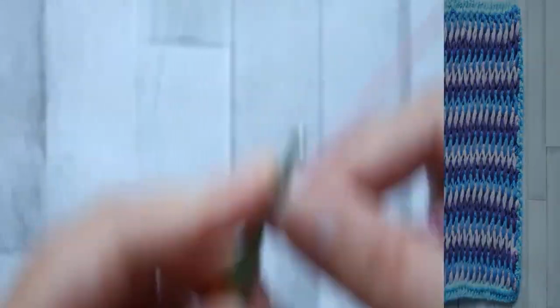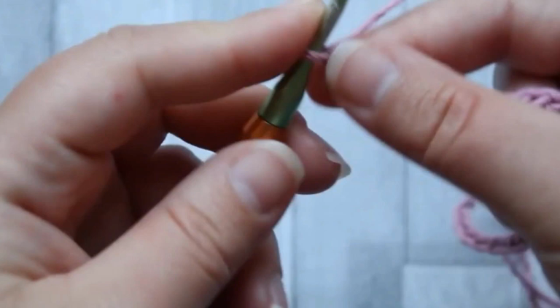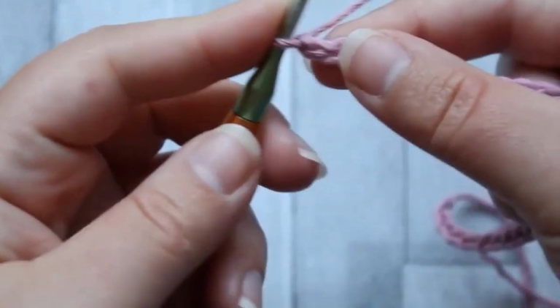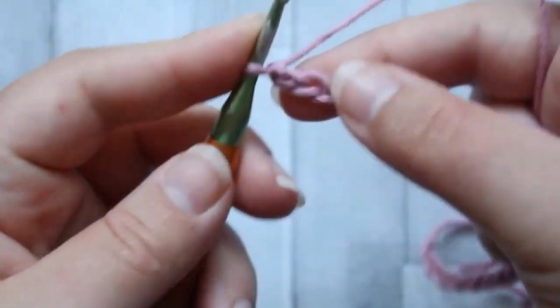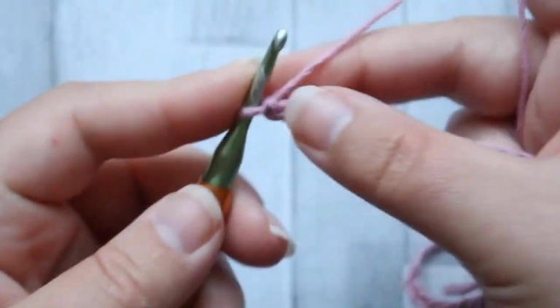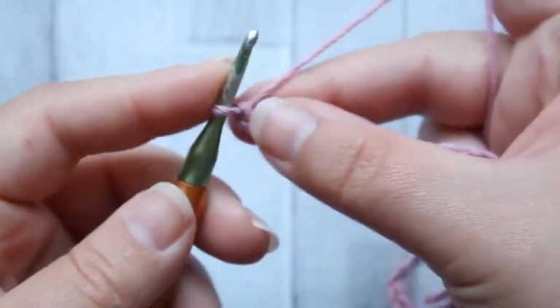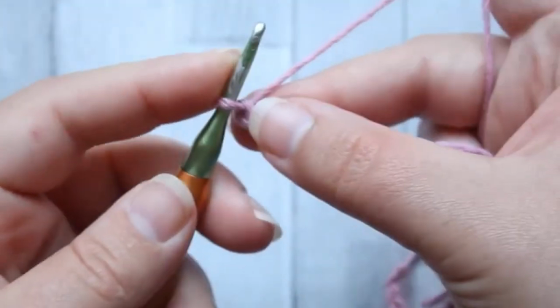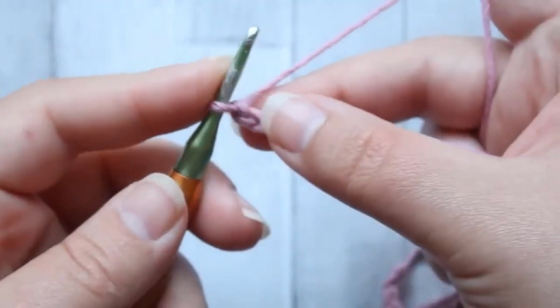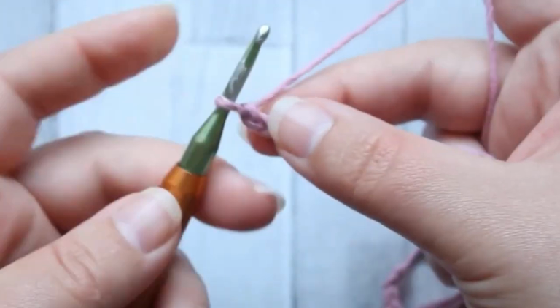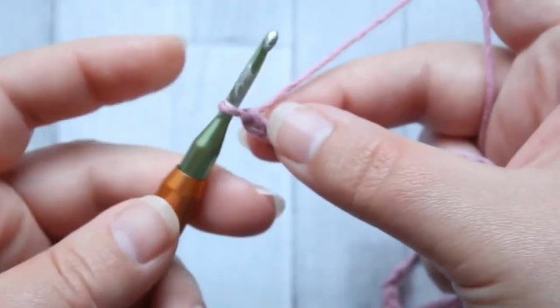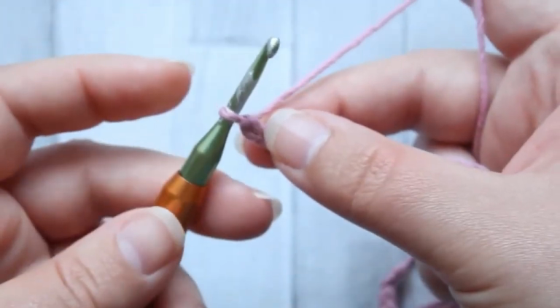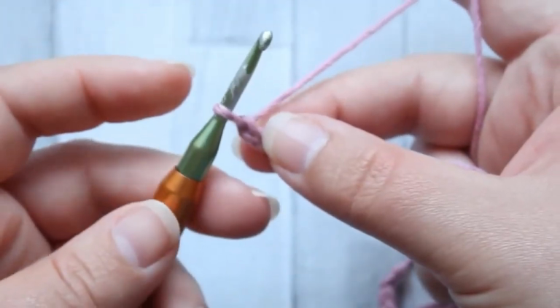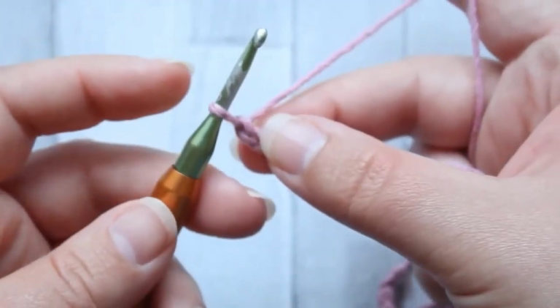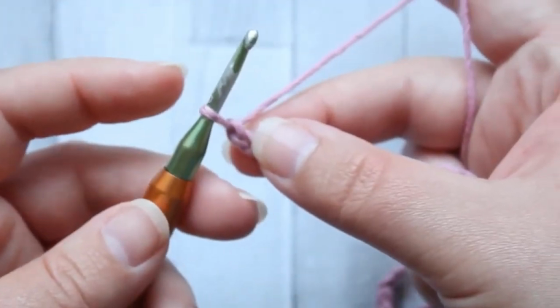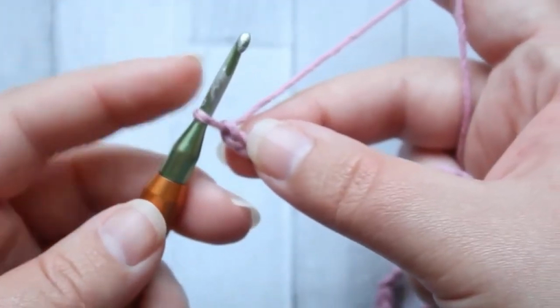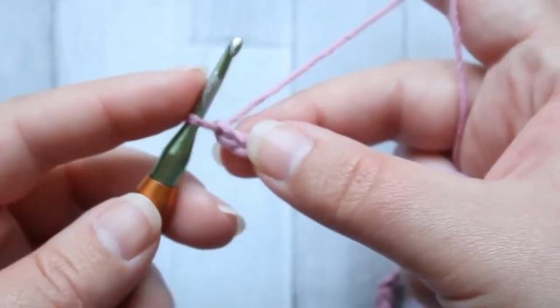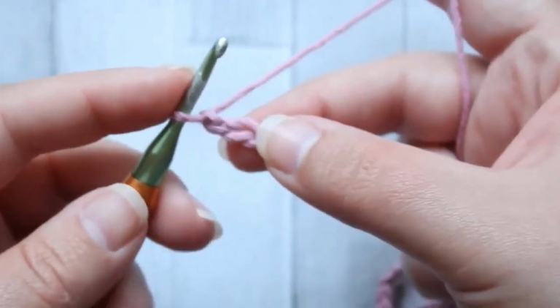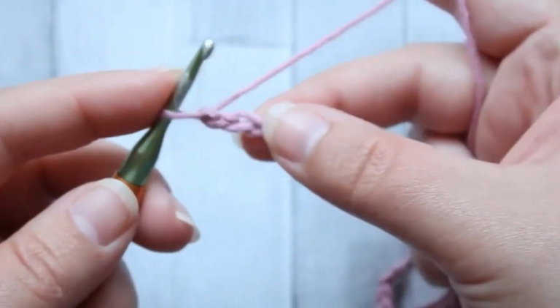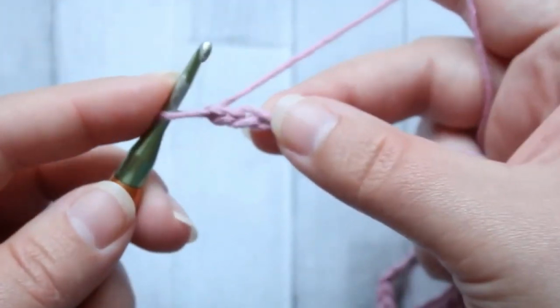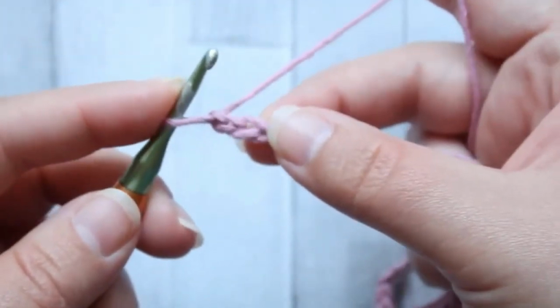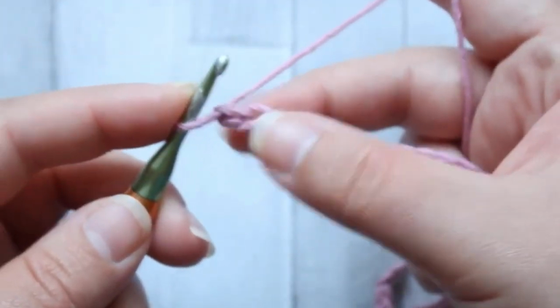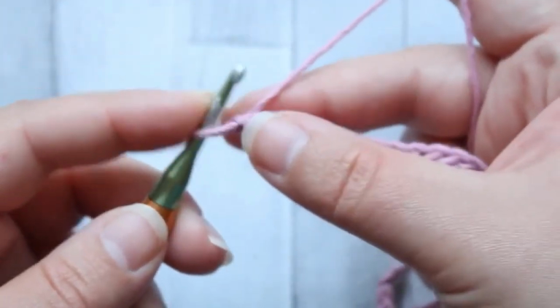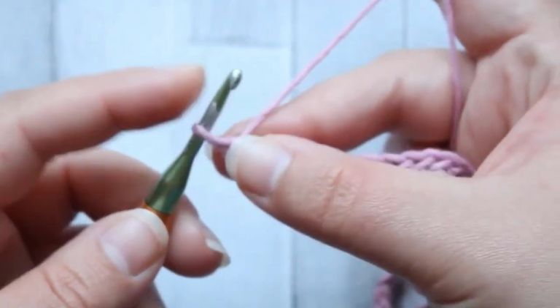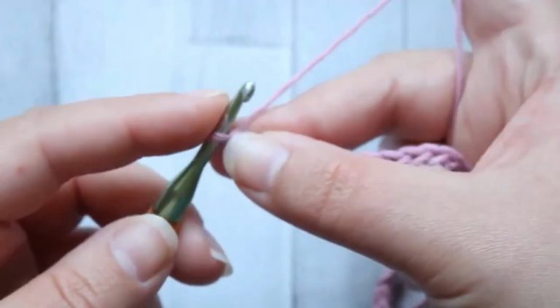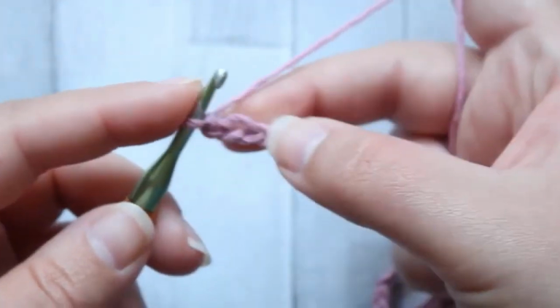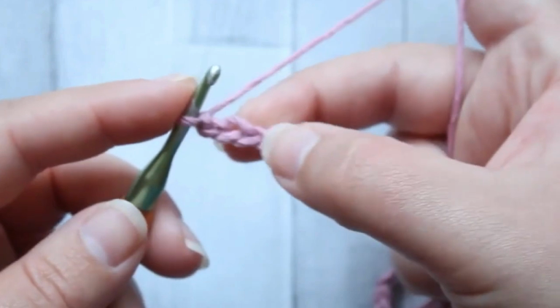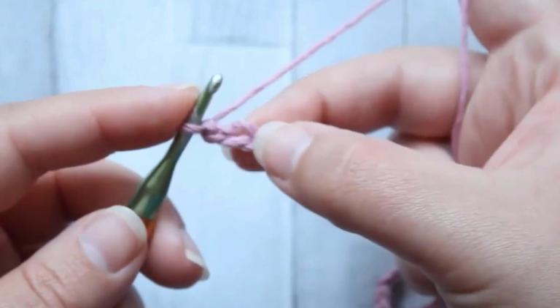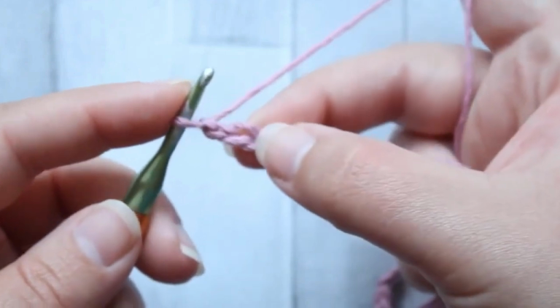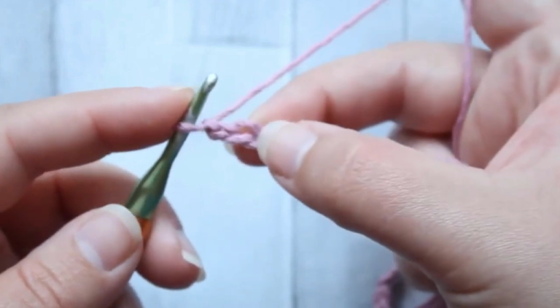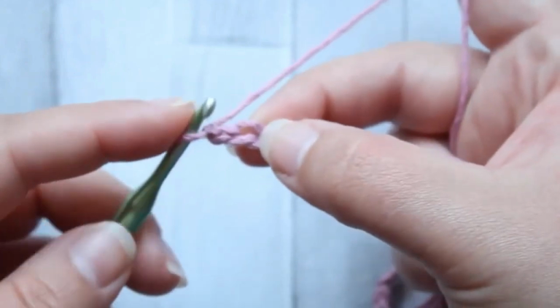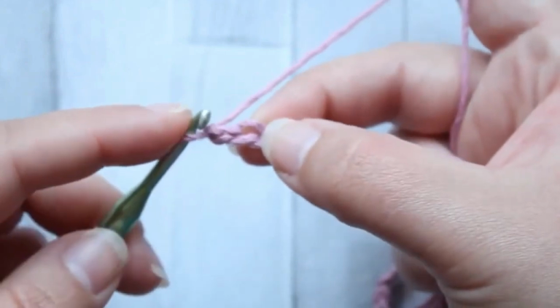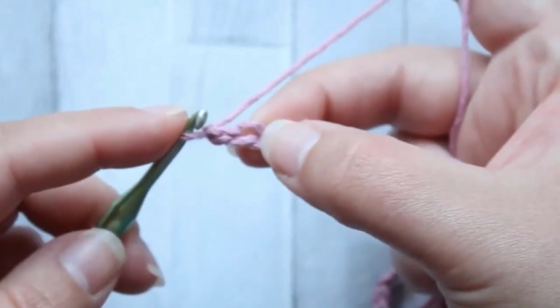For this stitch we're going to use a three and a half millimeter hook, and we're going to start in the third chain from our hook.